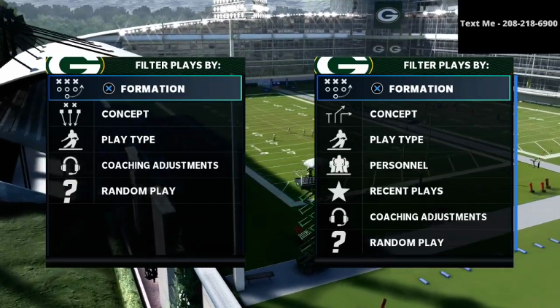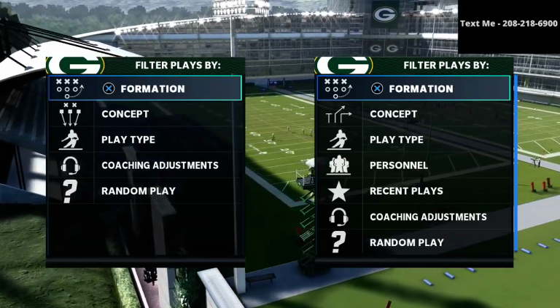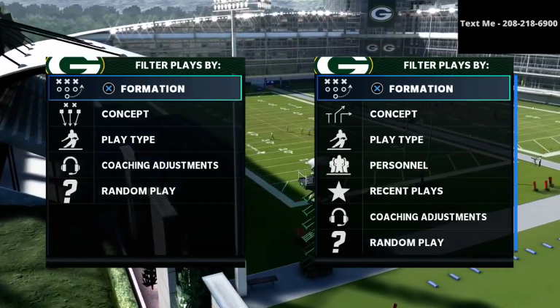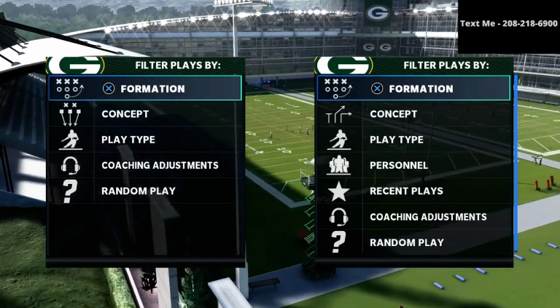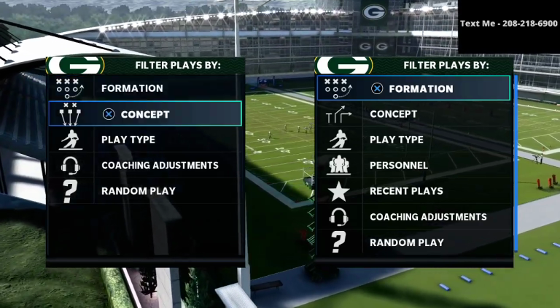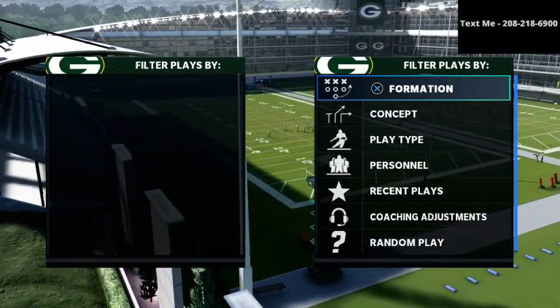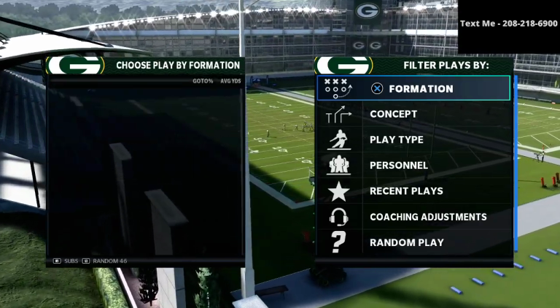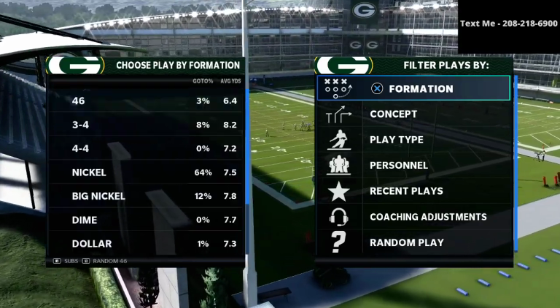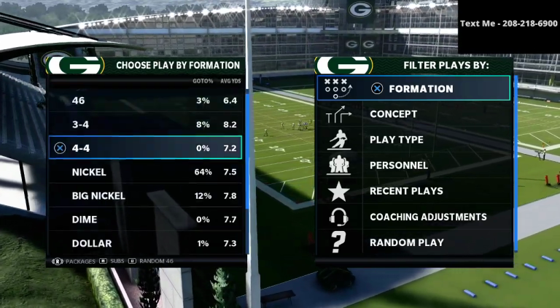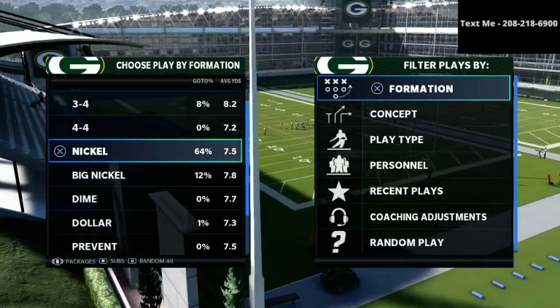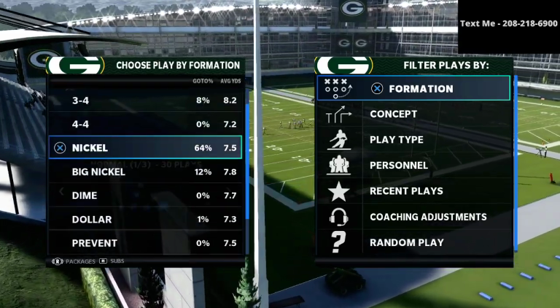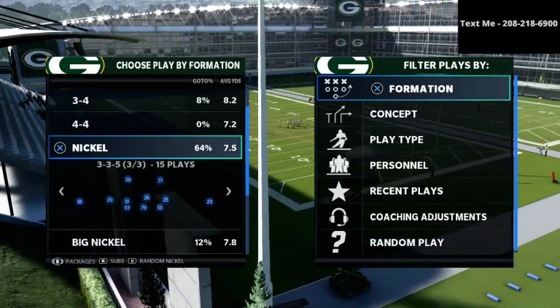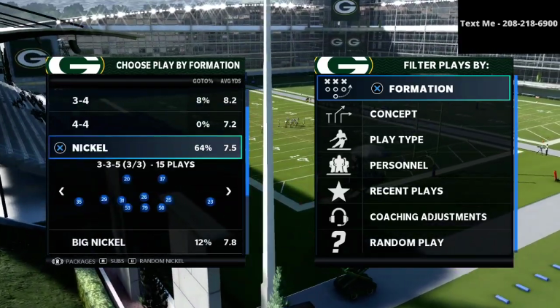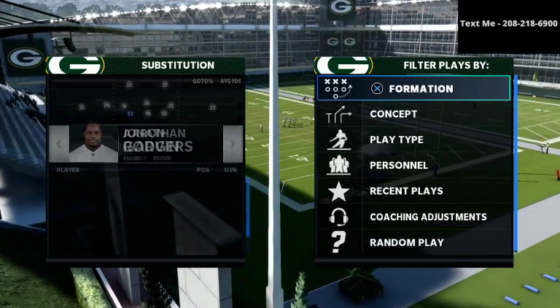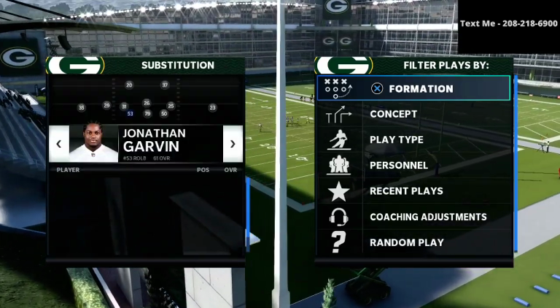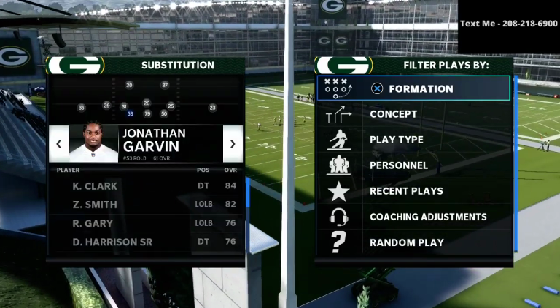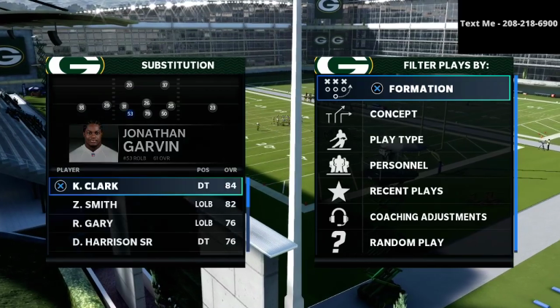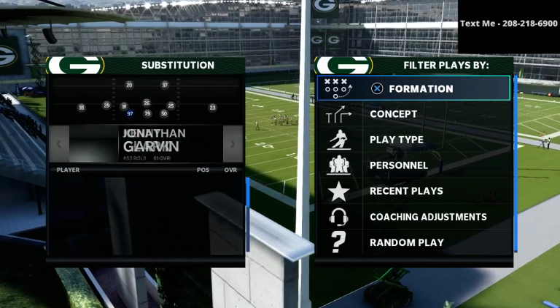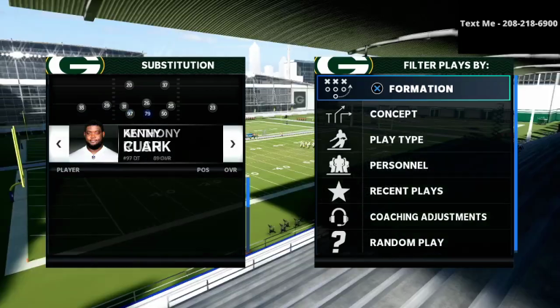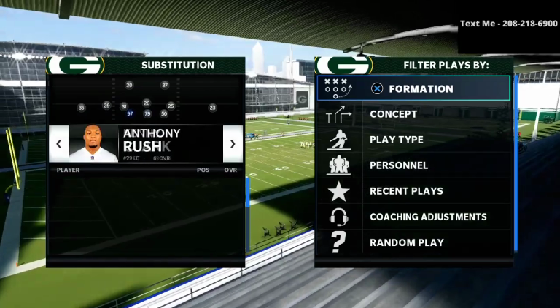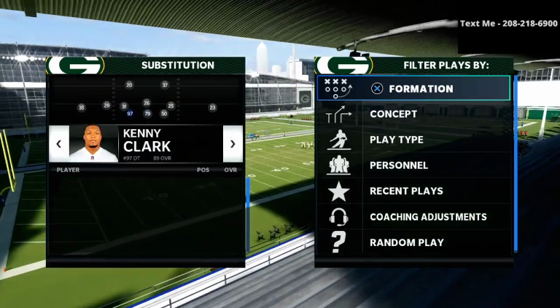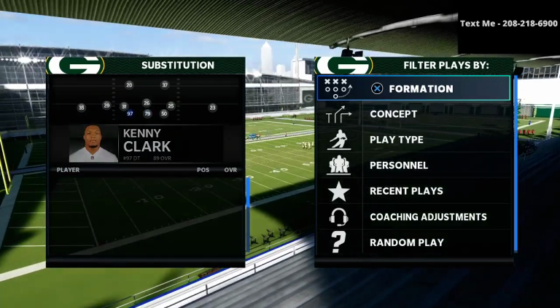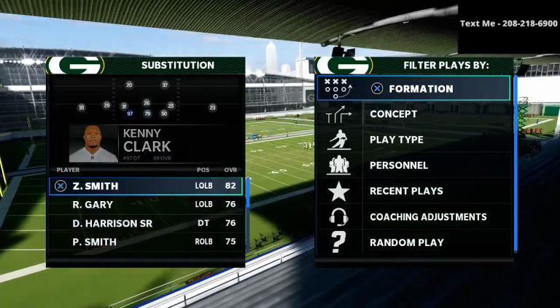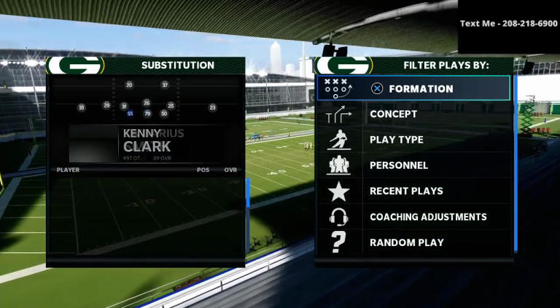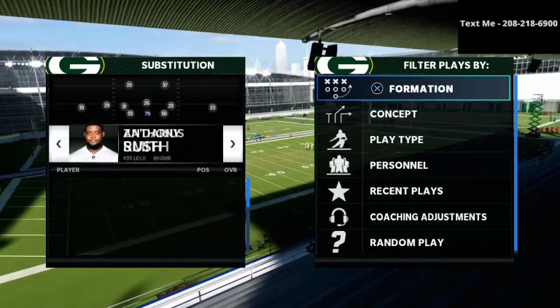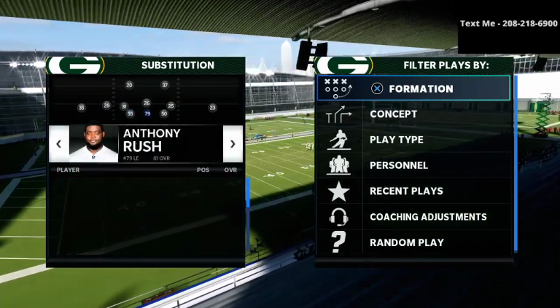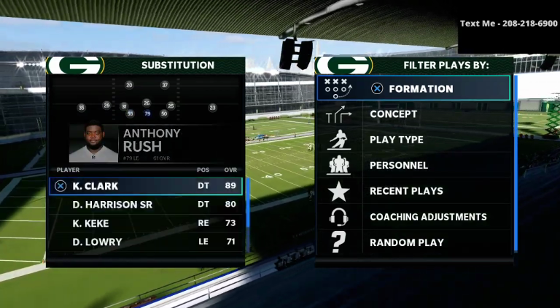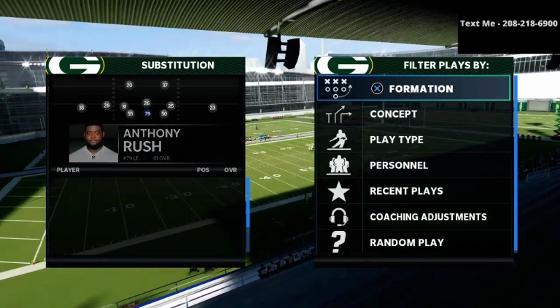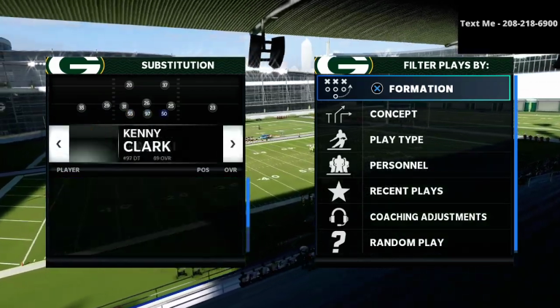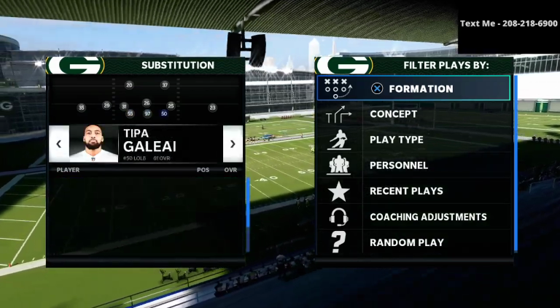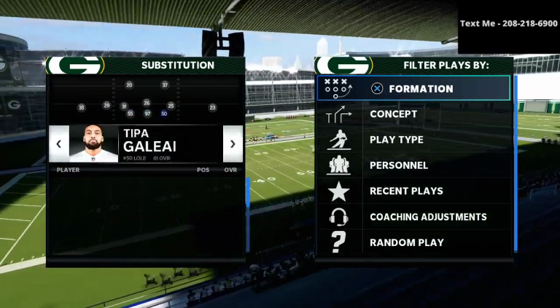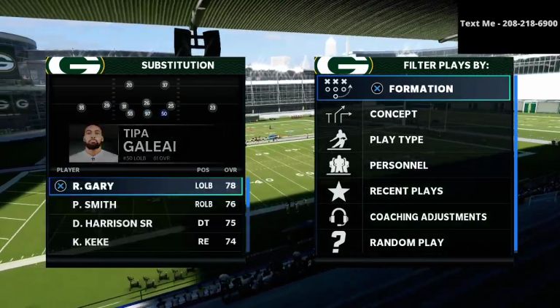In this video, I'm going to be walking through my favorite way to defend the bunch tied-in offense in Madden 21.